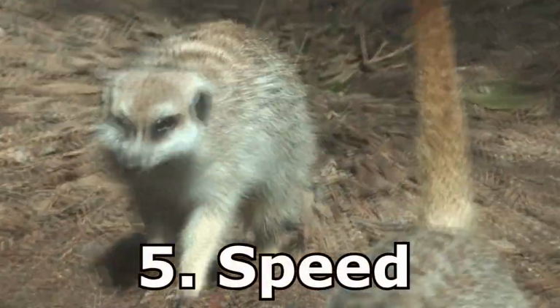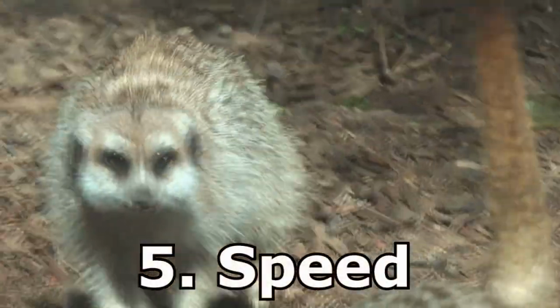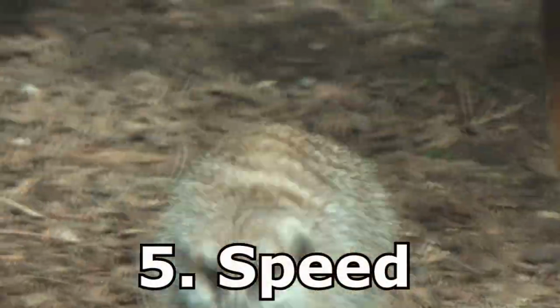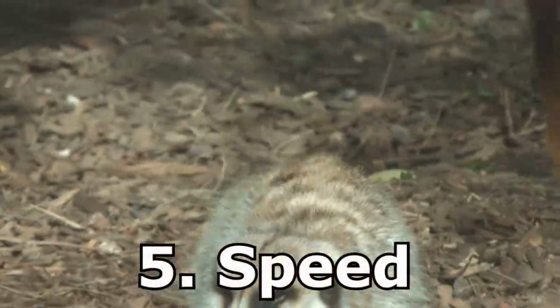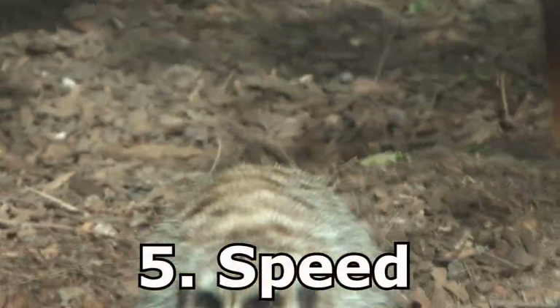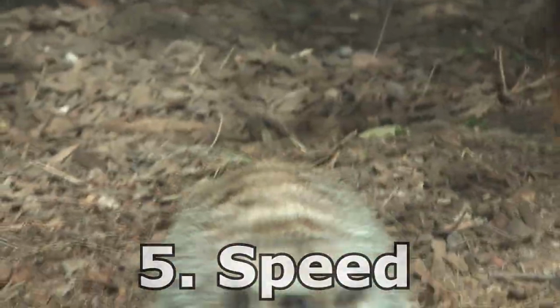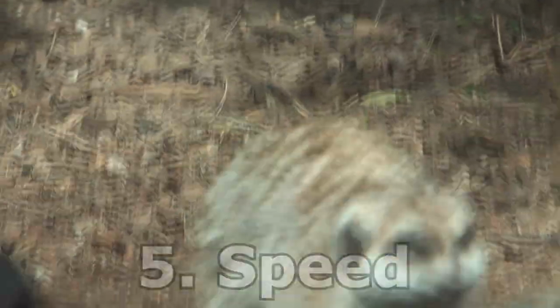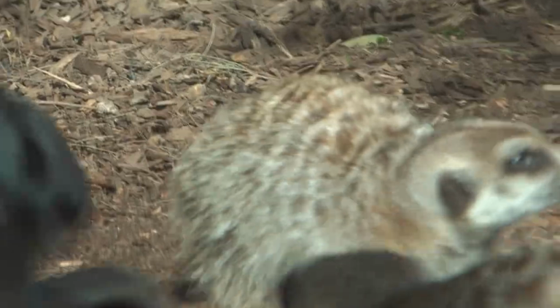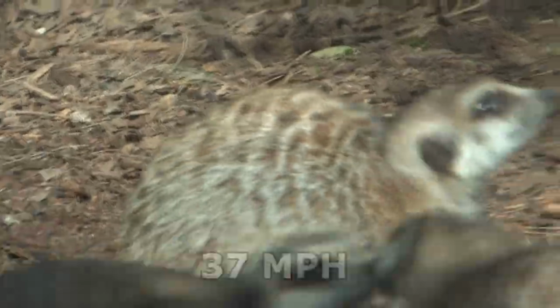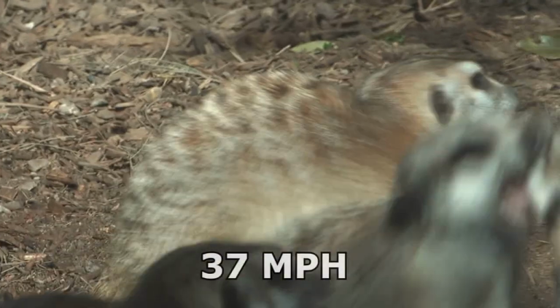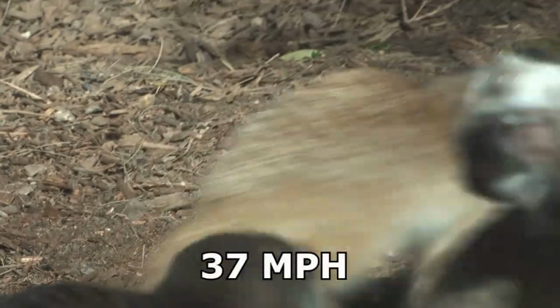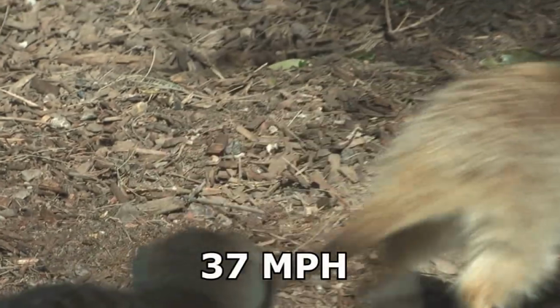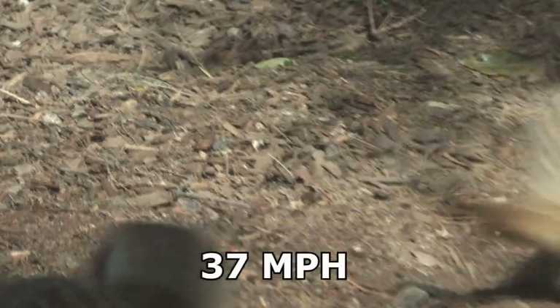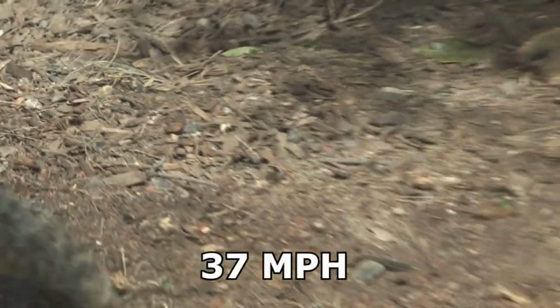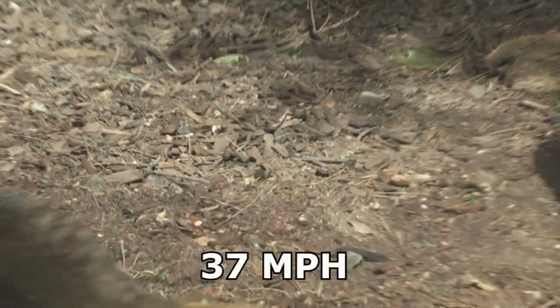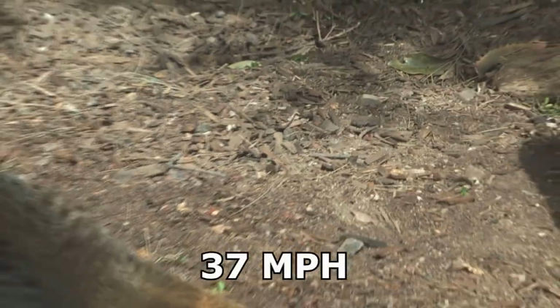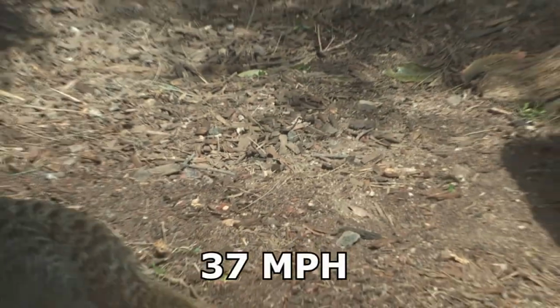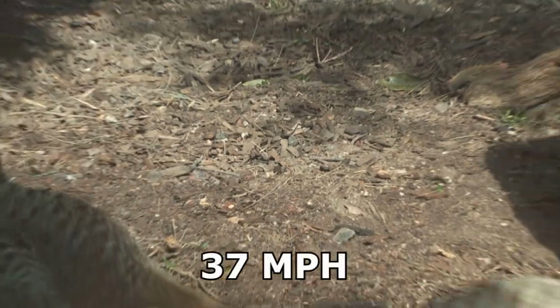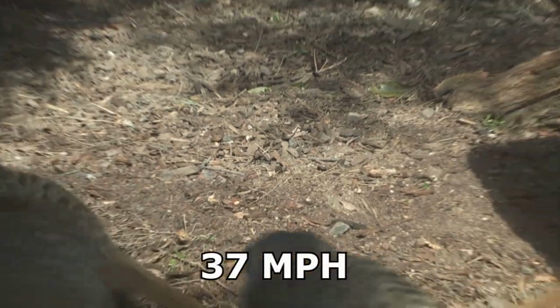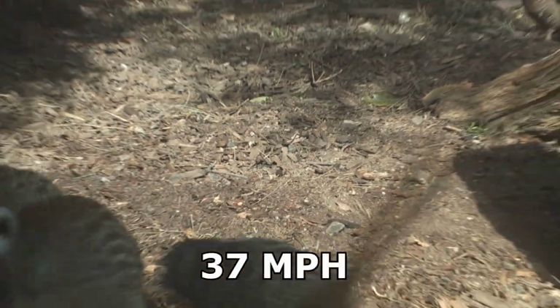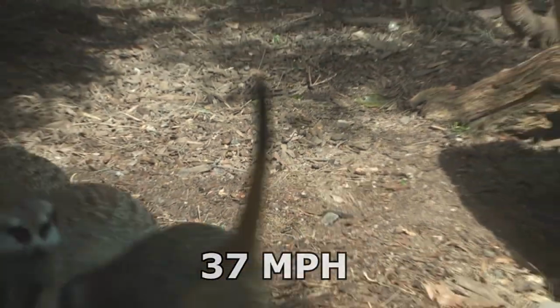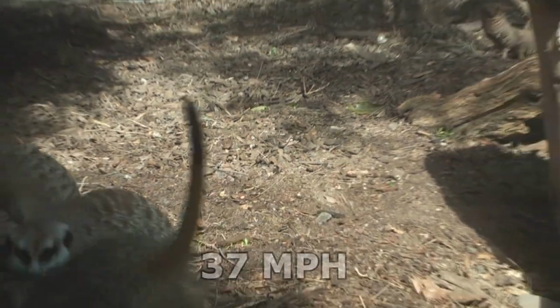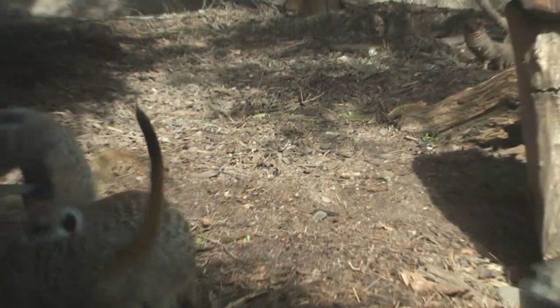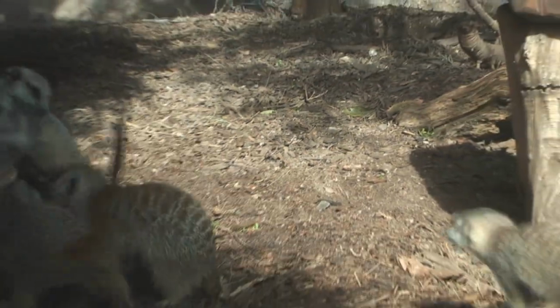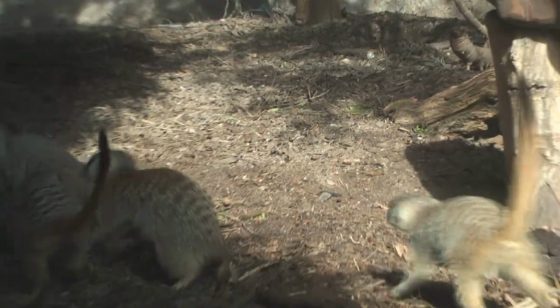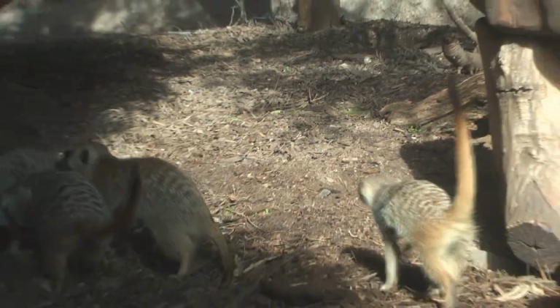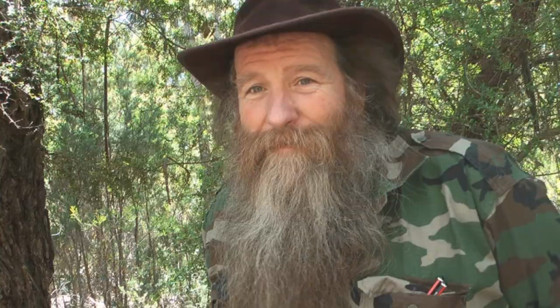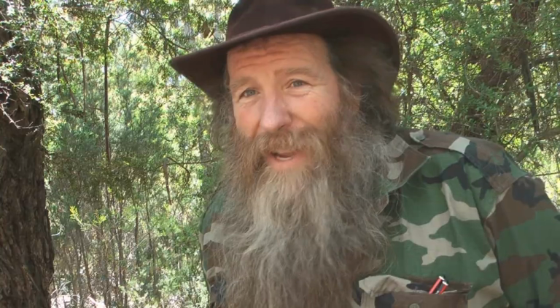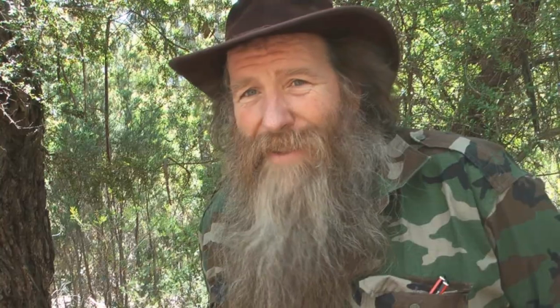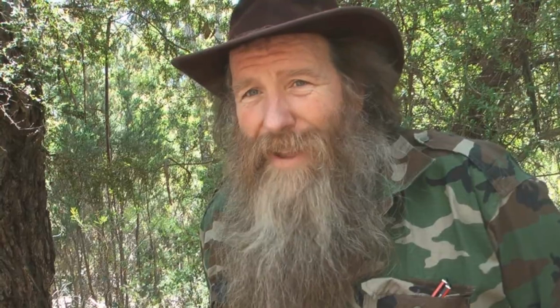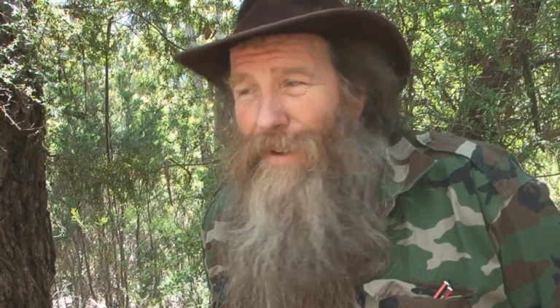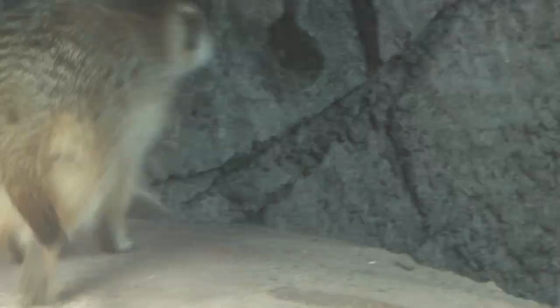How fast can a meerkat run? 37 miles per hour. I can't run that fast.